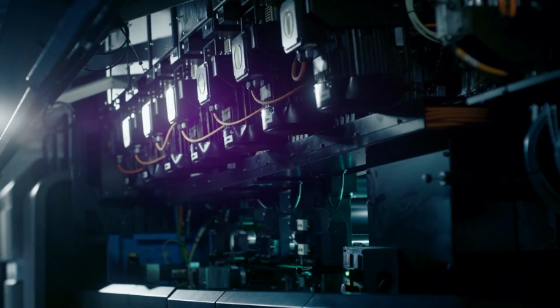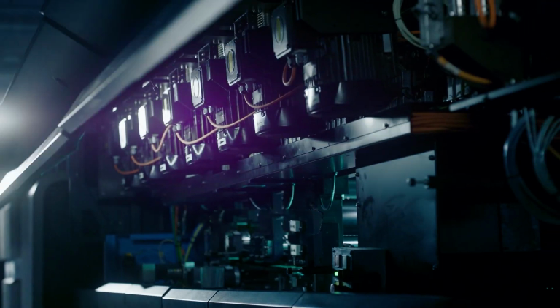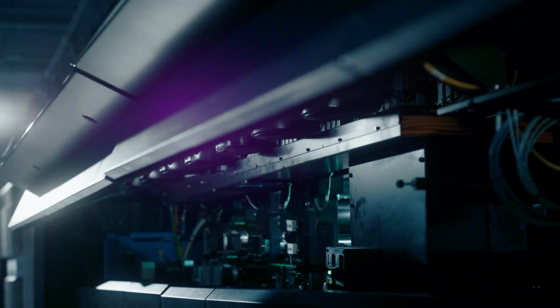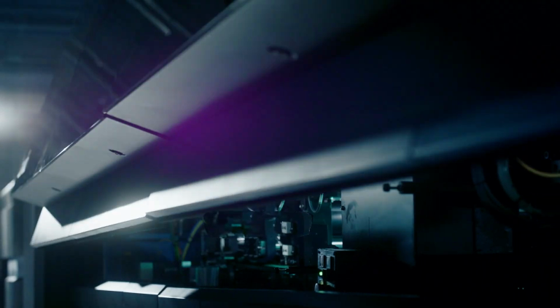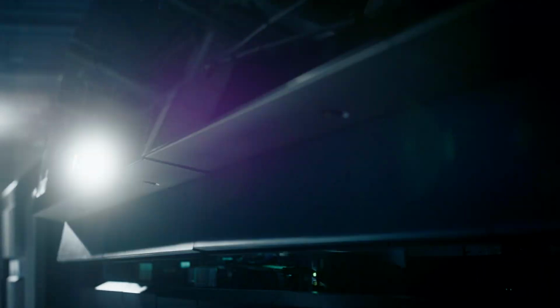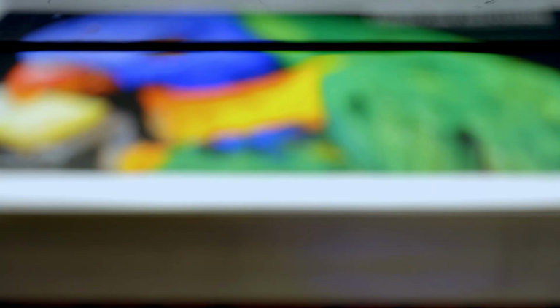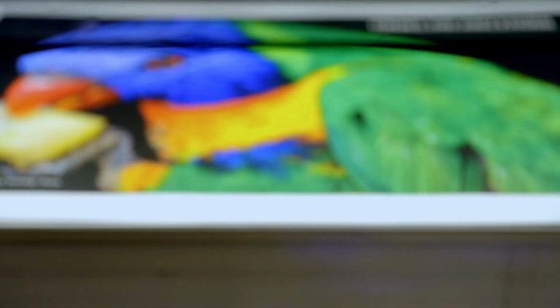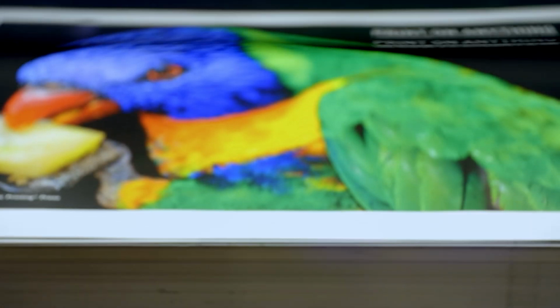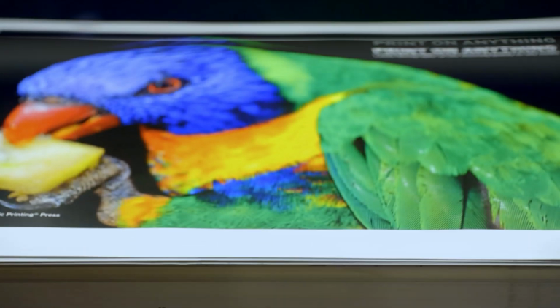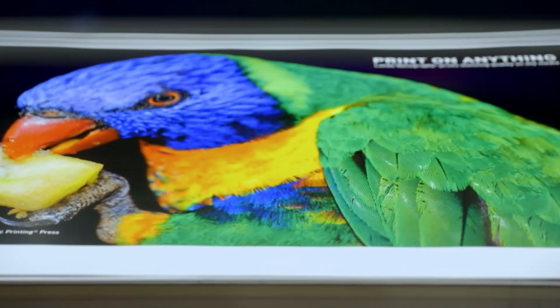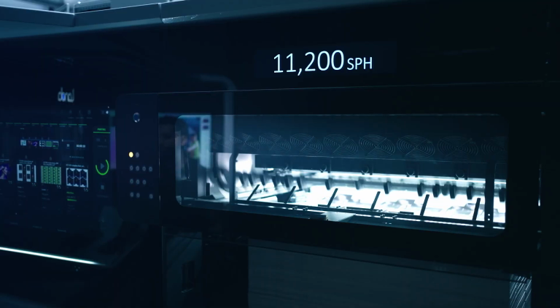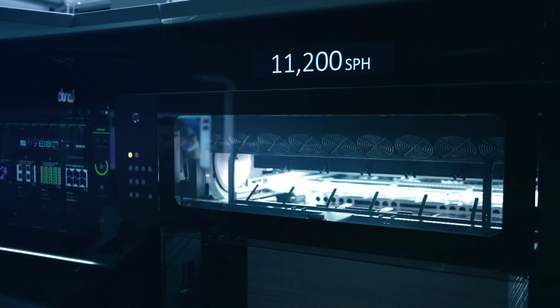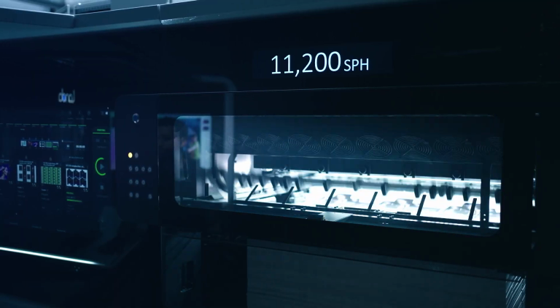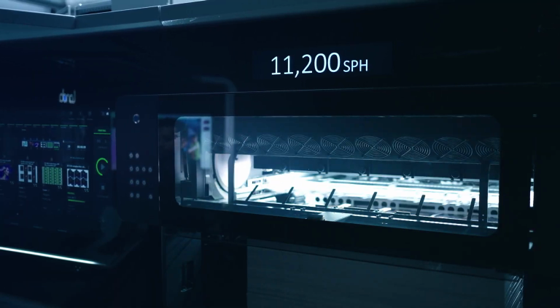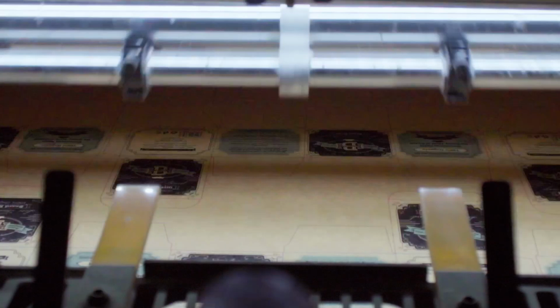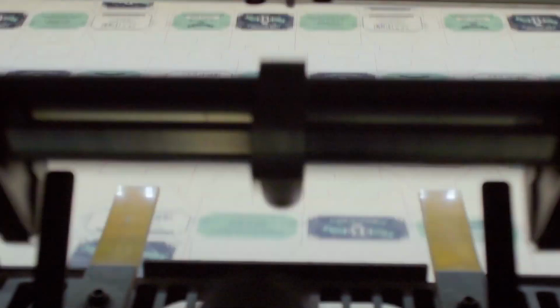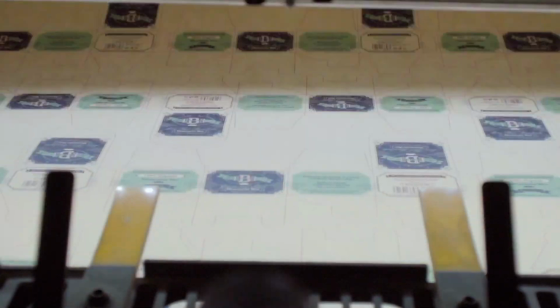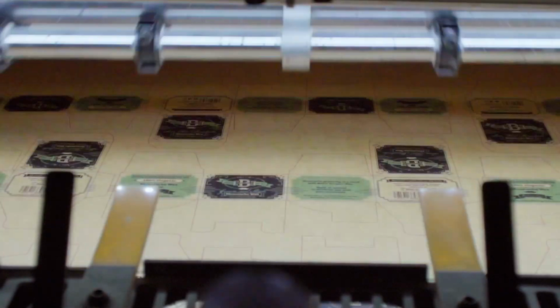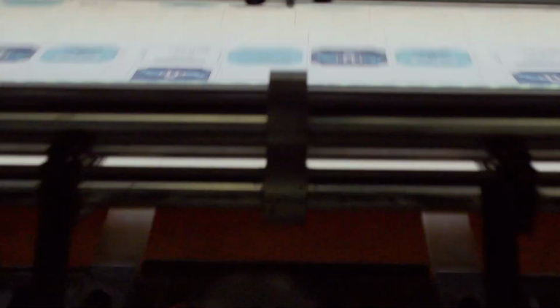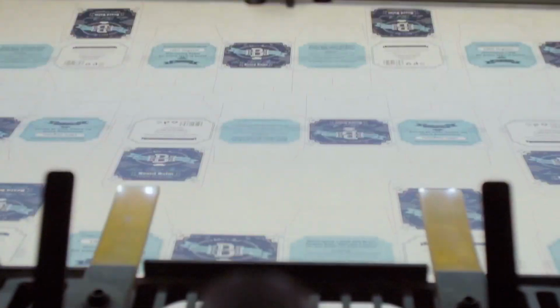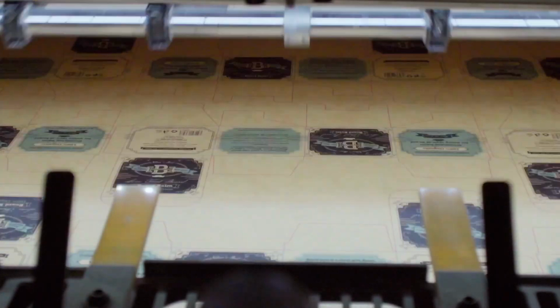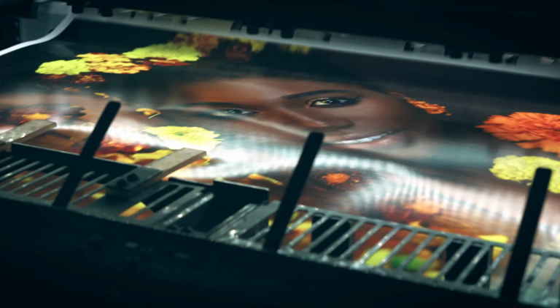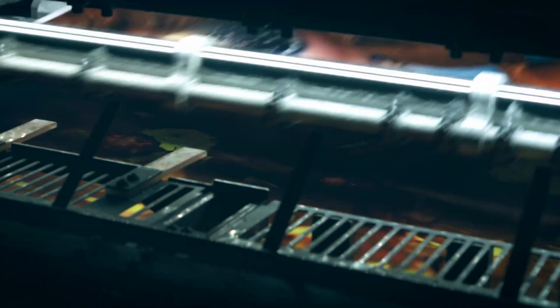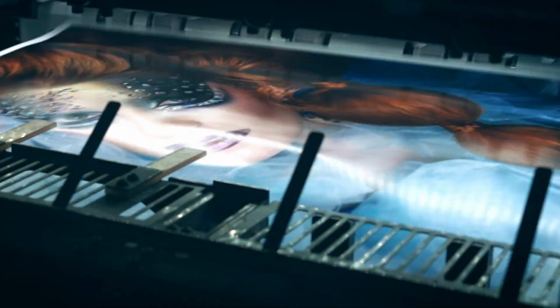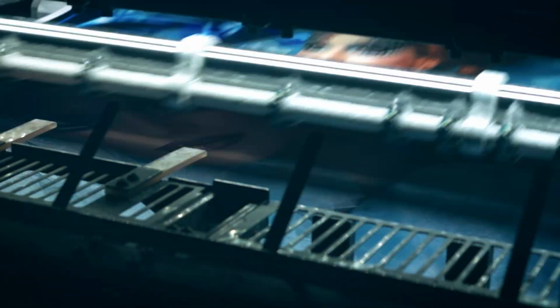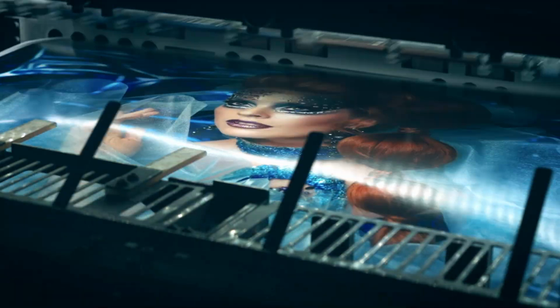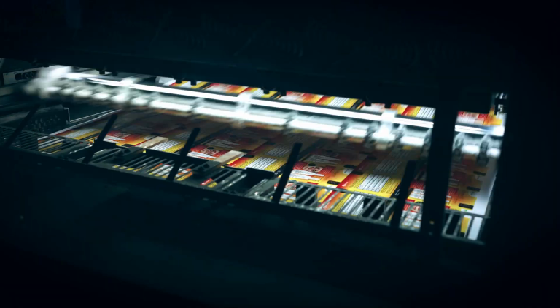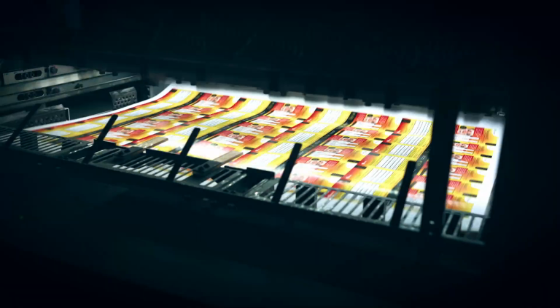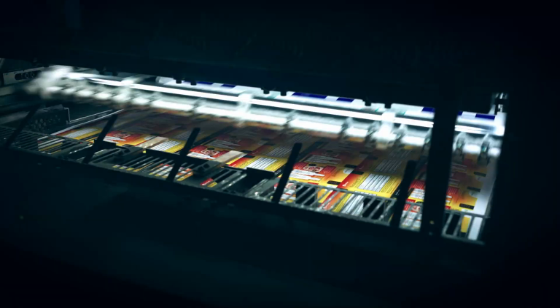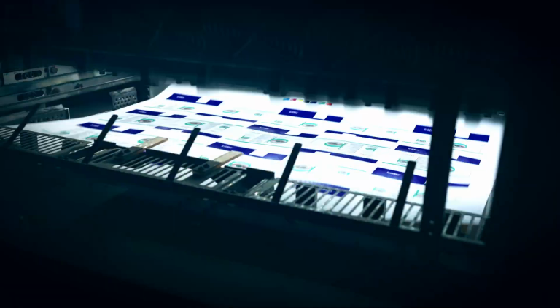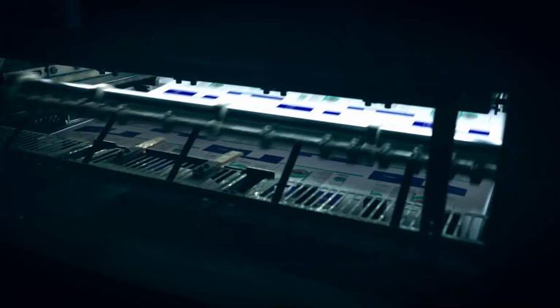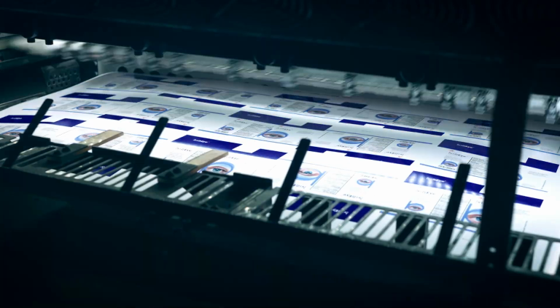Unleash the power to run more — more substrates, more colors, more jobs, more business.